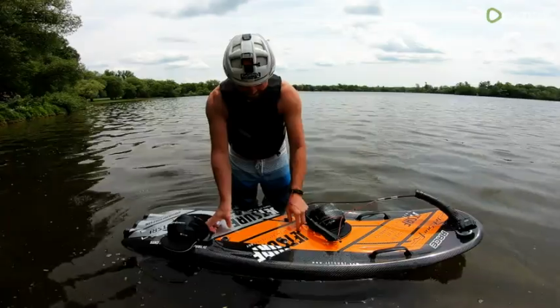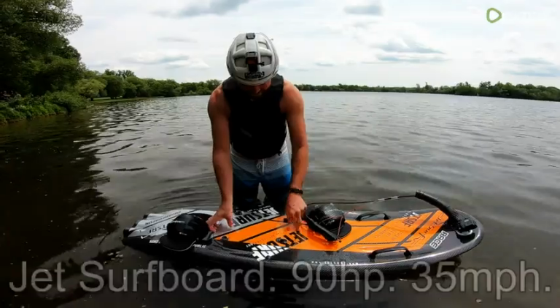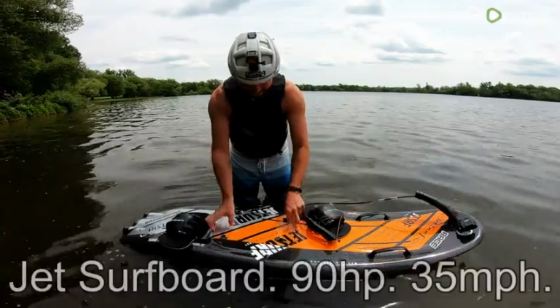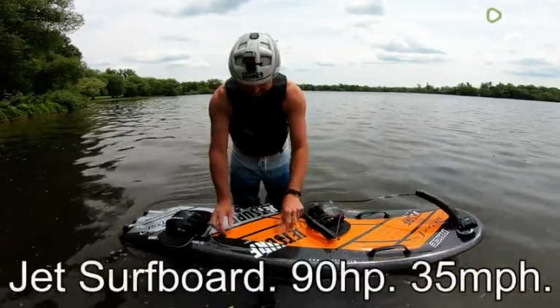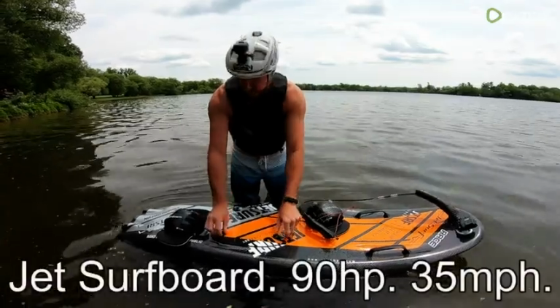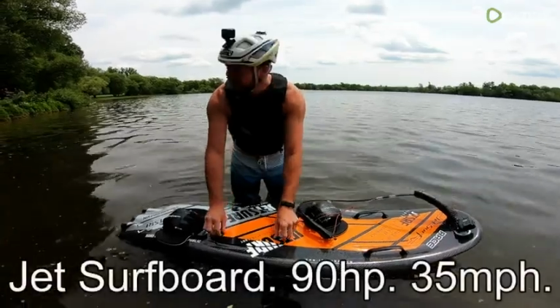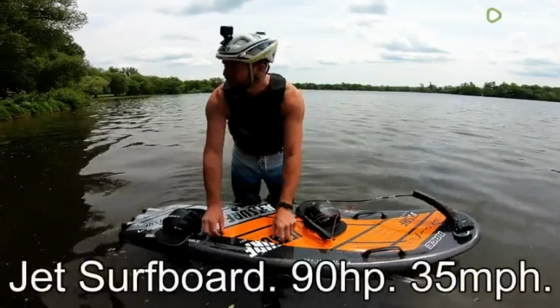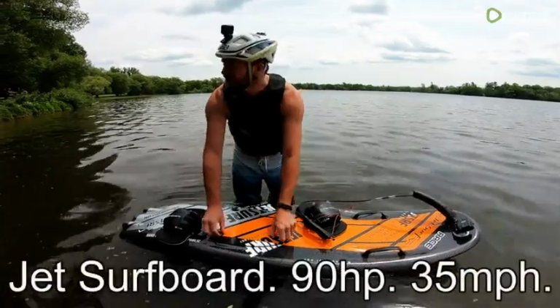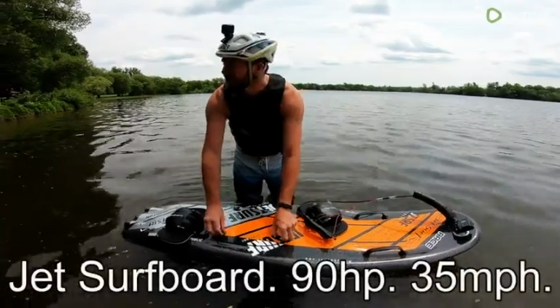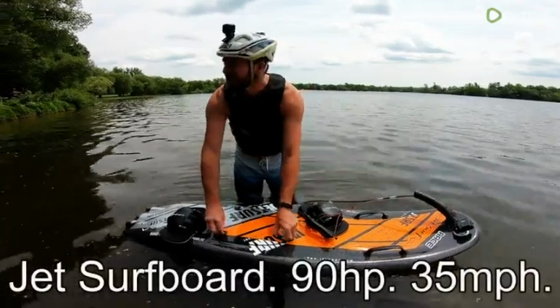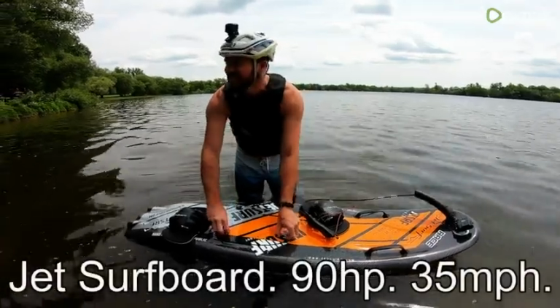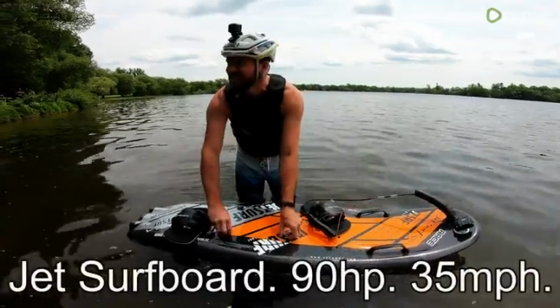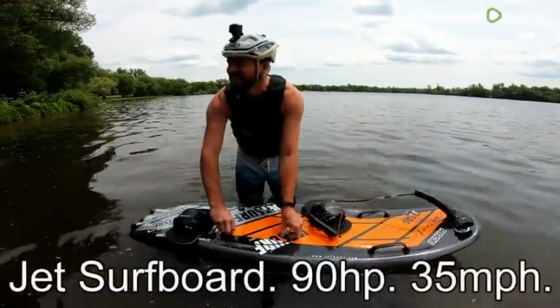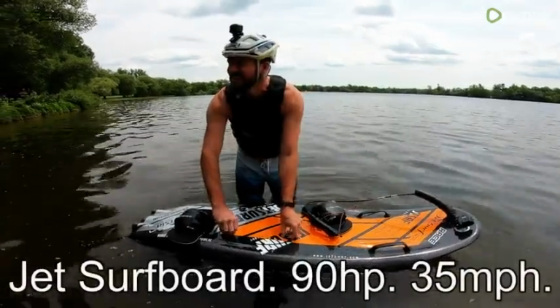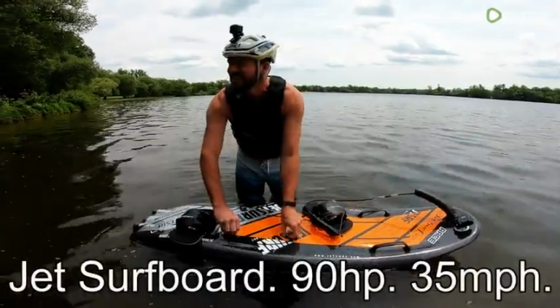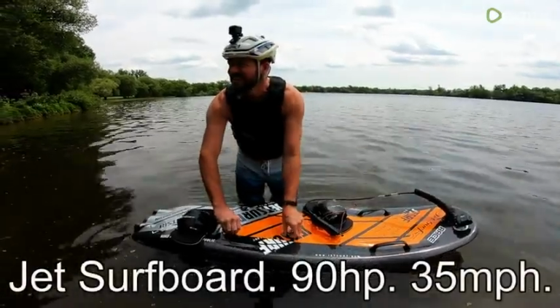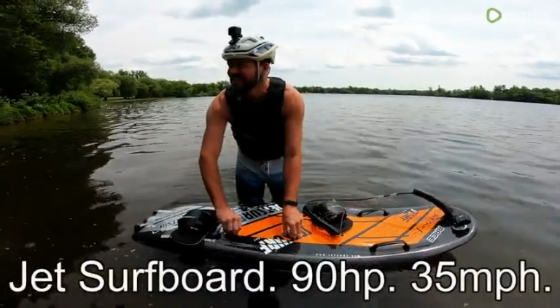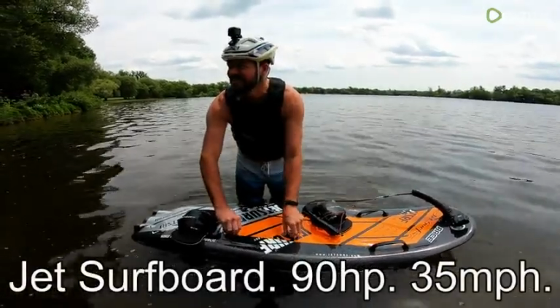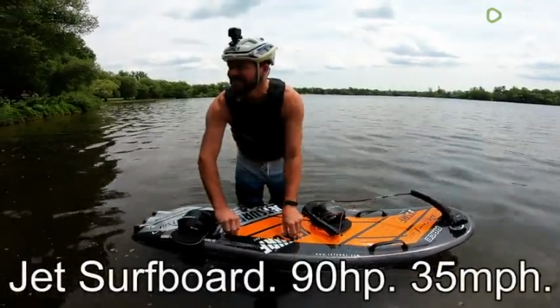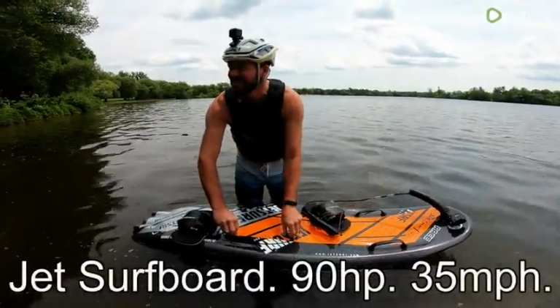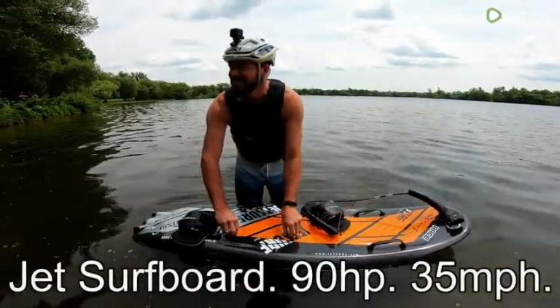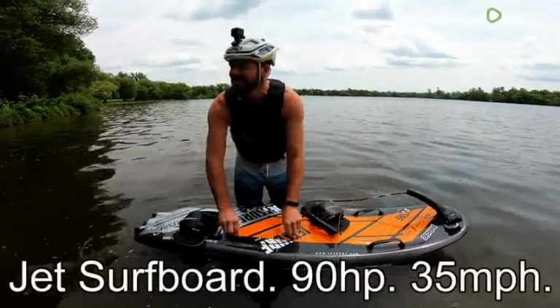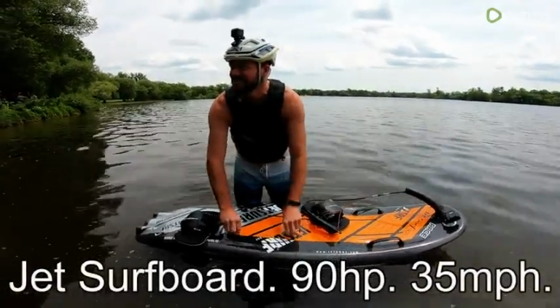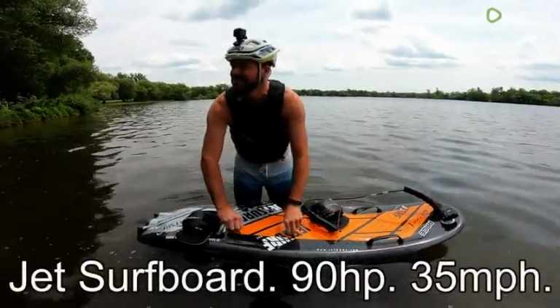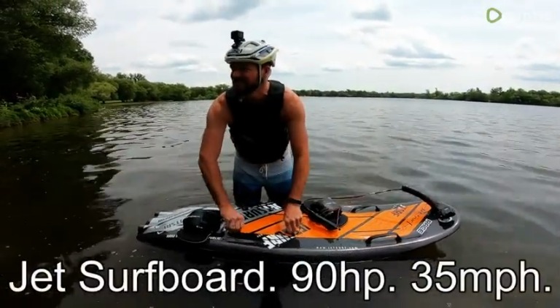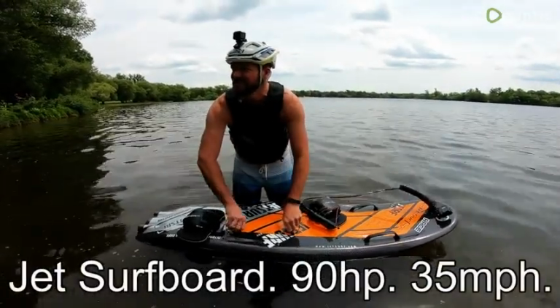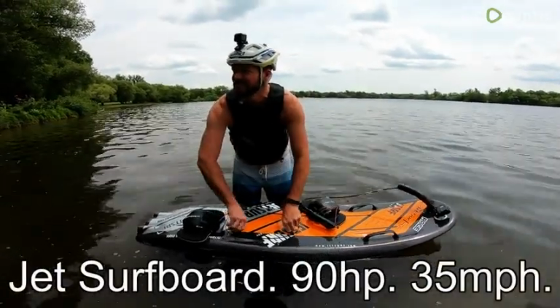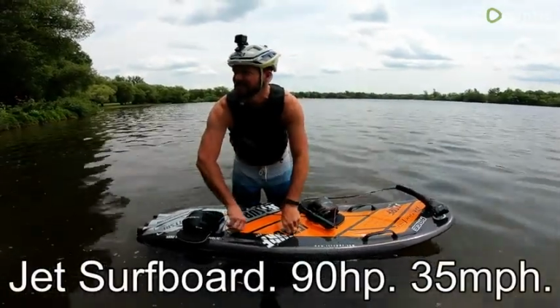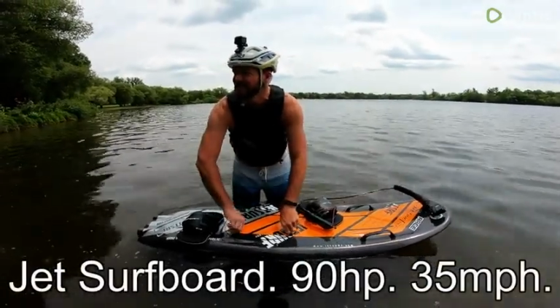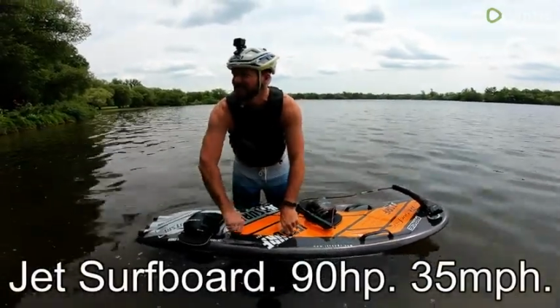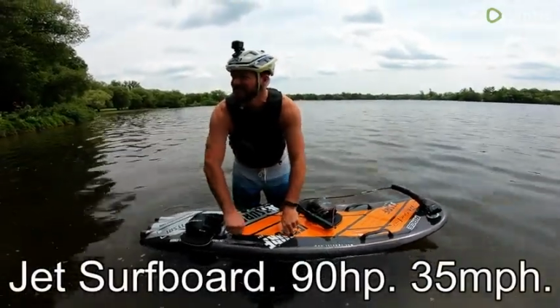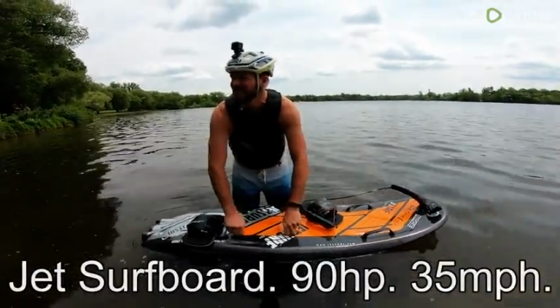I don't even know how — I think I took it off to relieve pressure when we're up there.